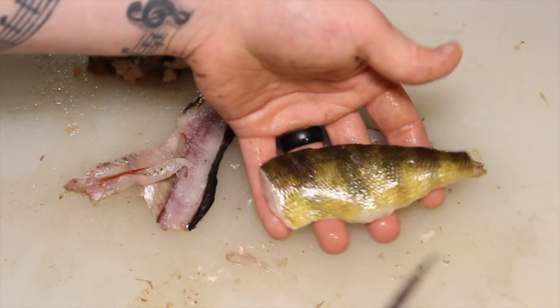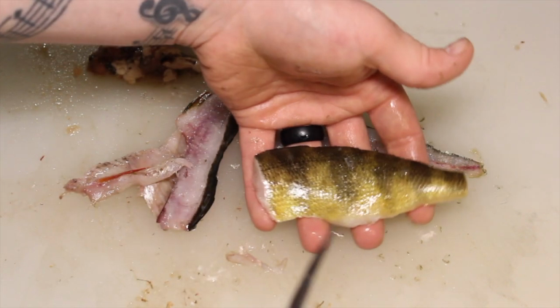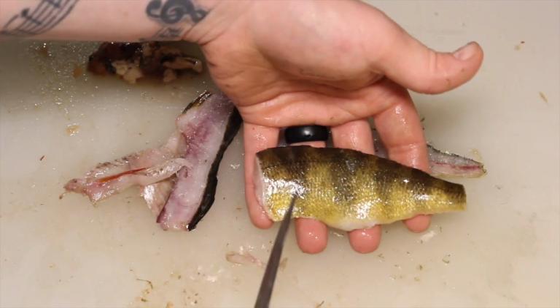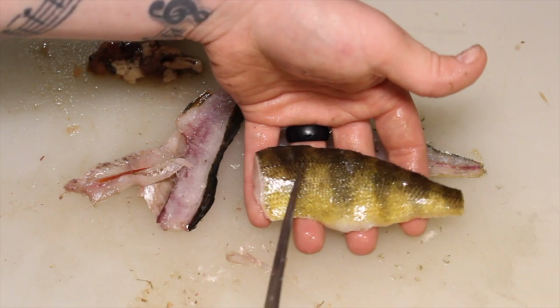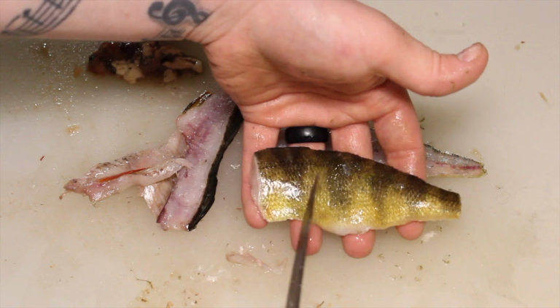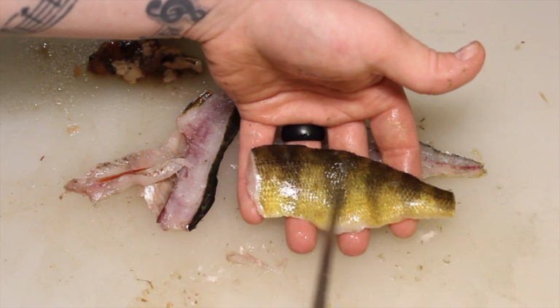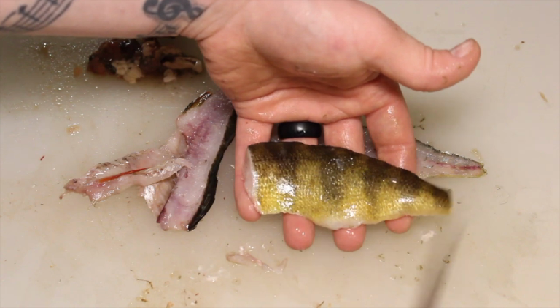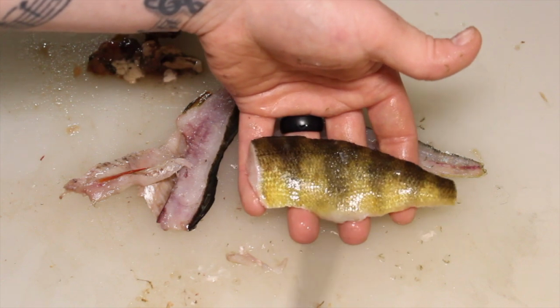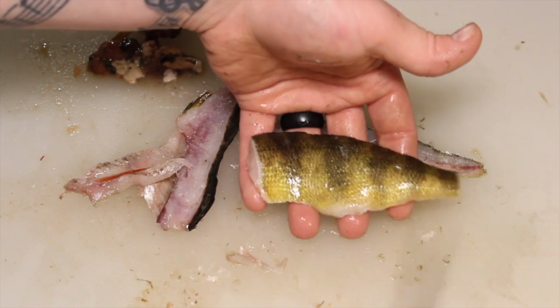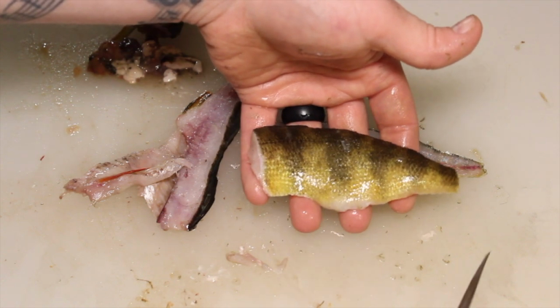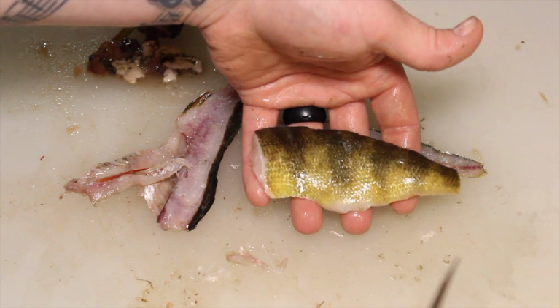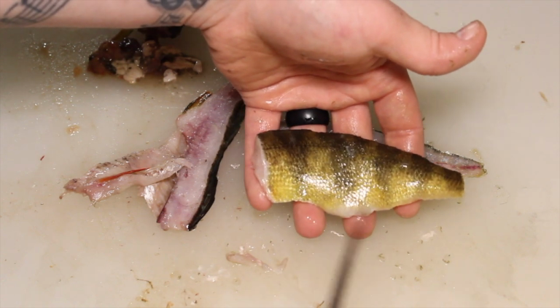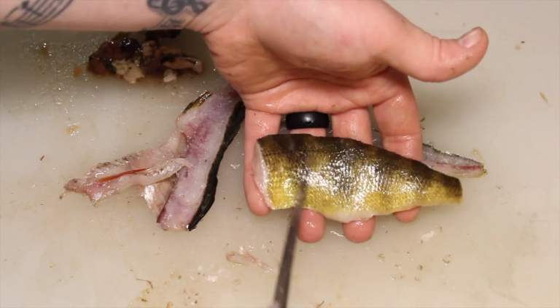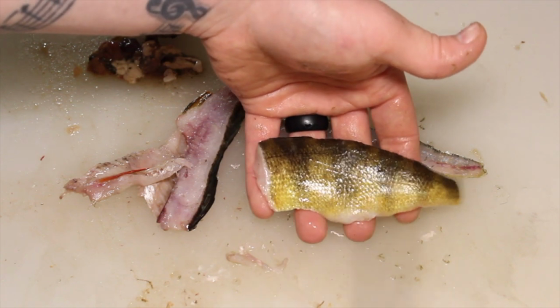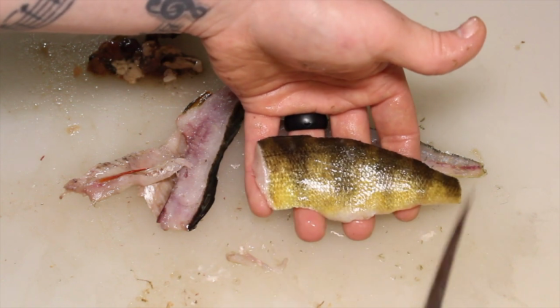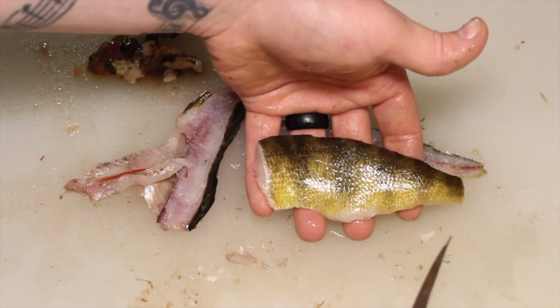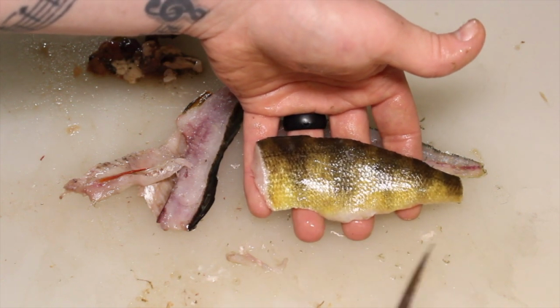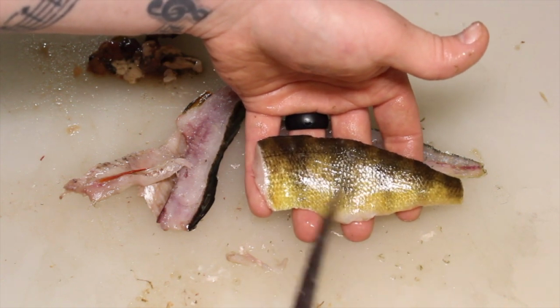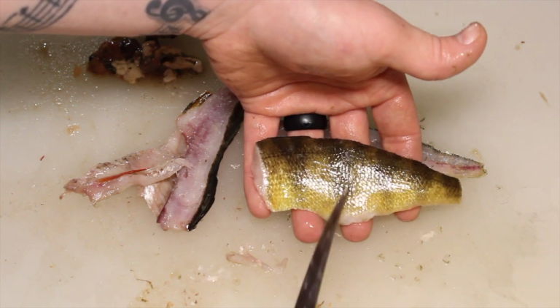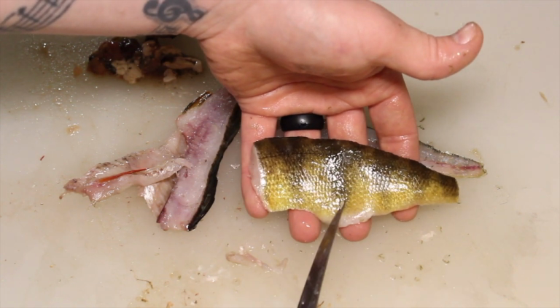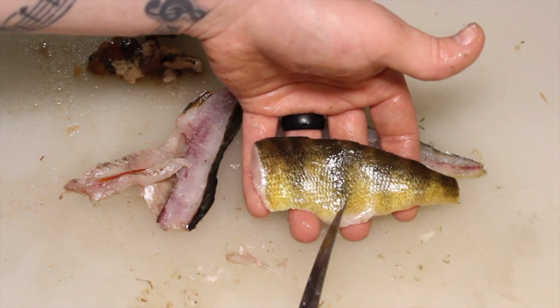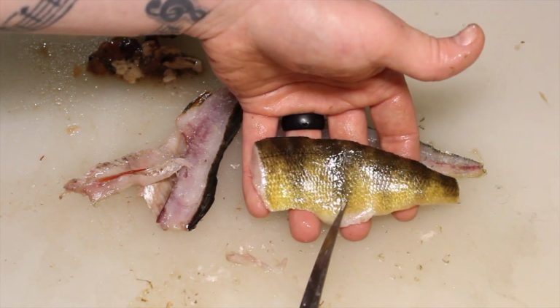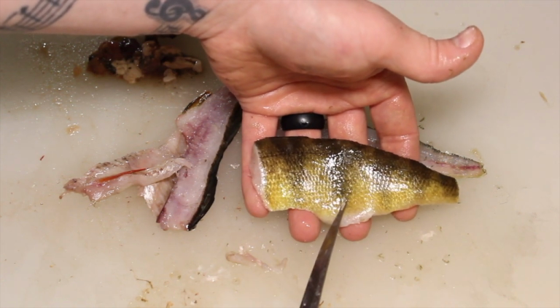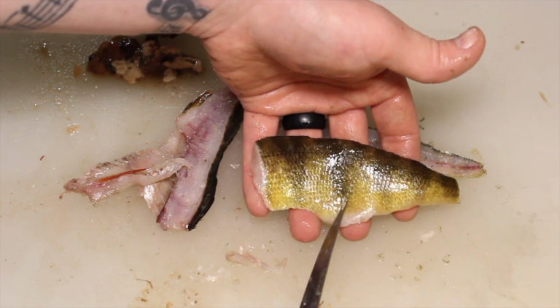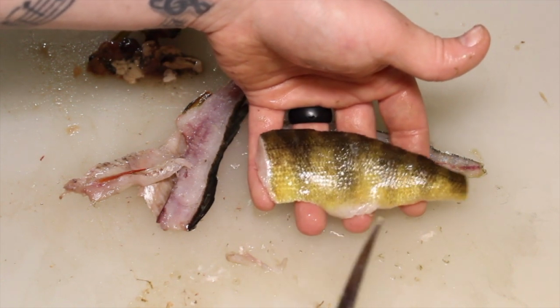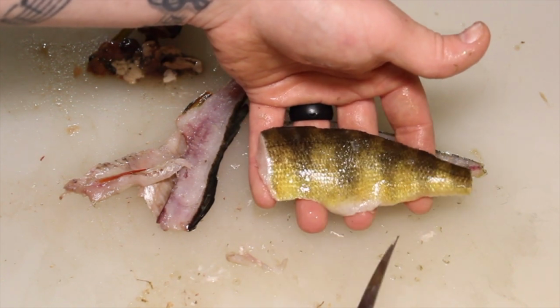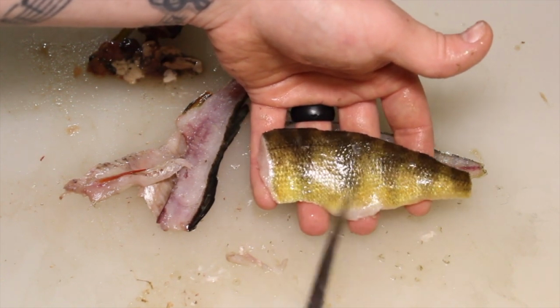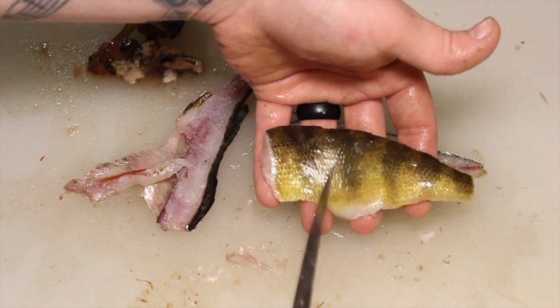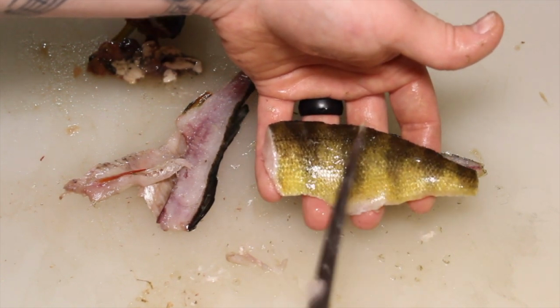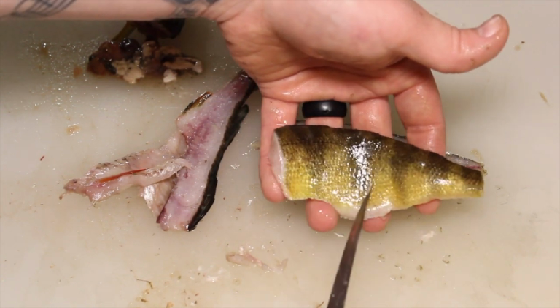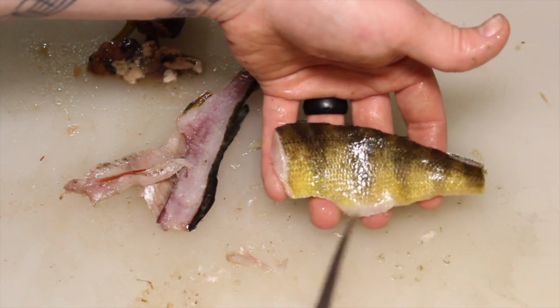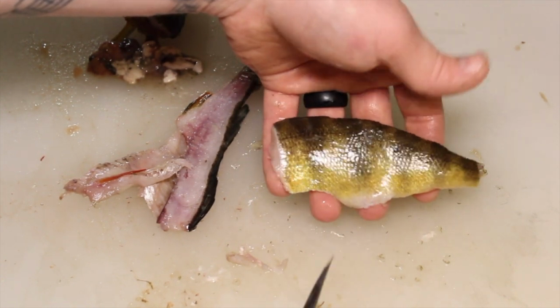Skin it right off the scales. Some people cook them with them on, but we're going to do it scaleless.